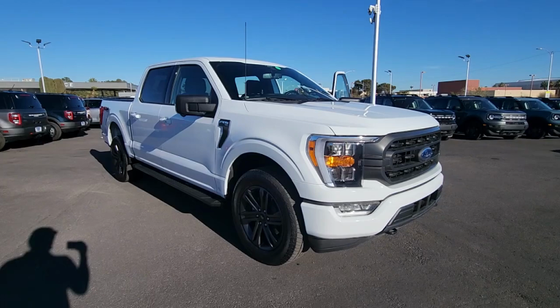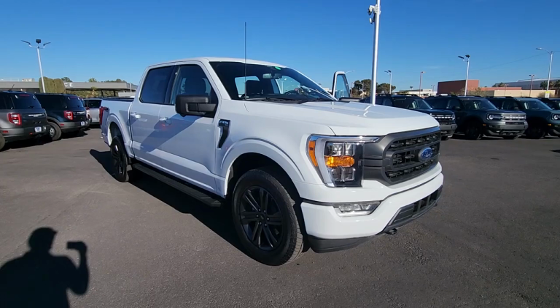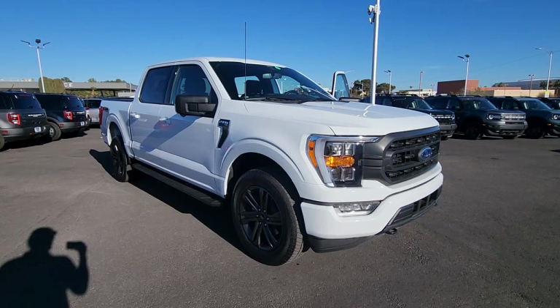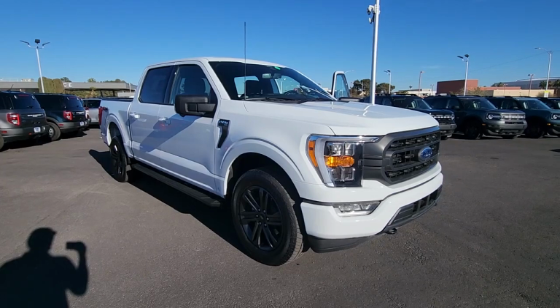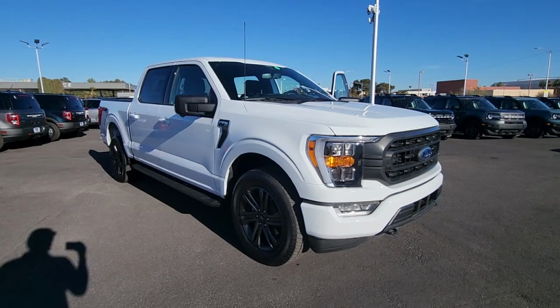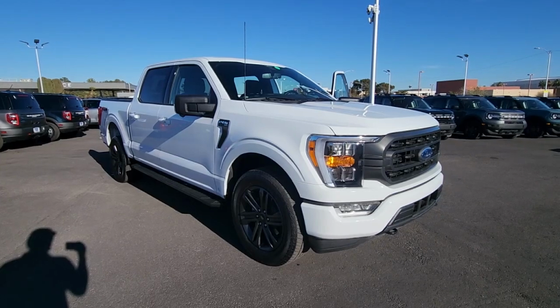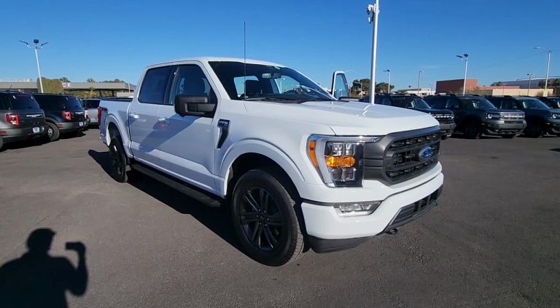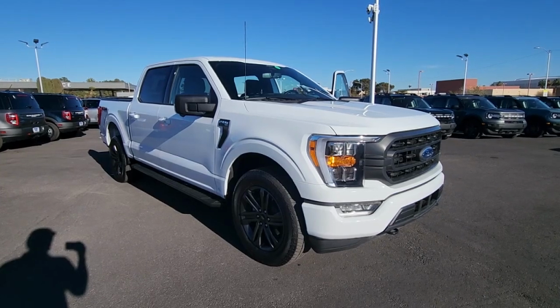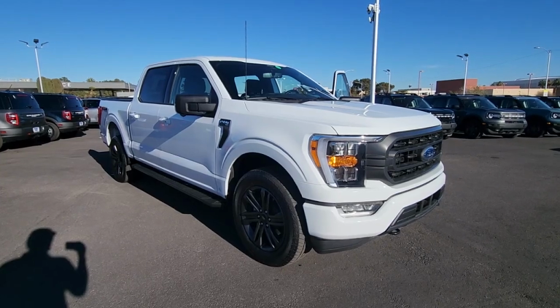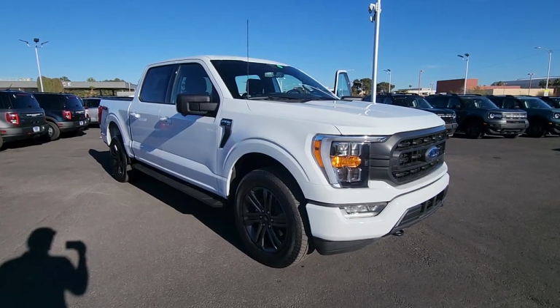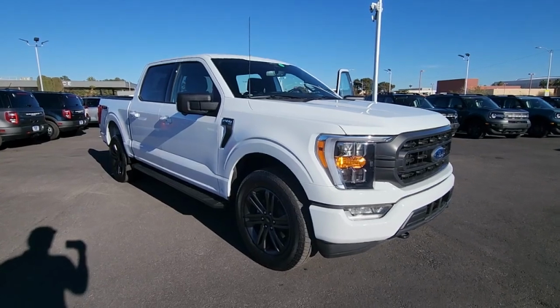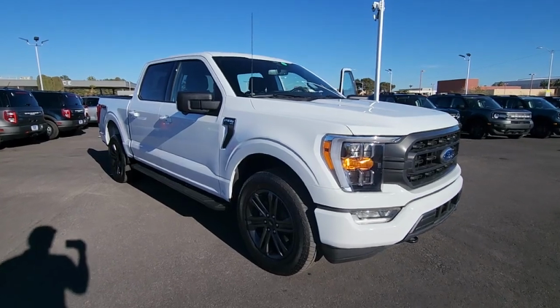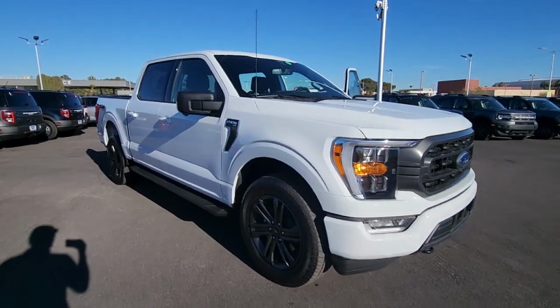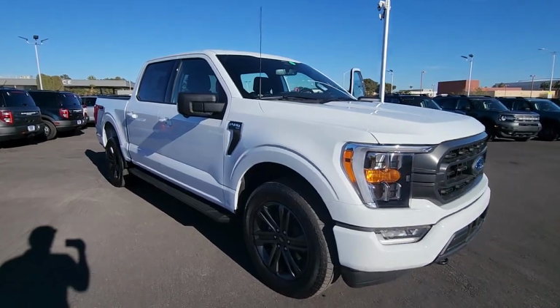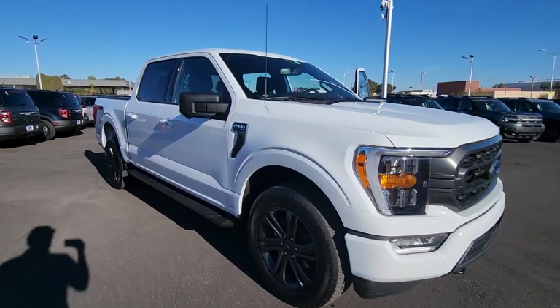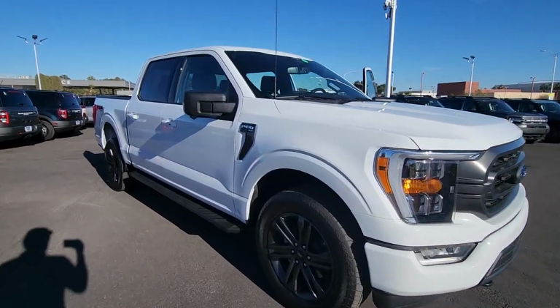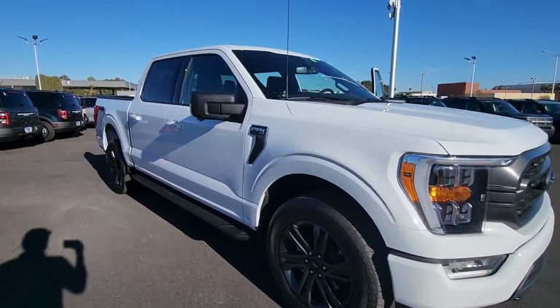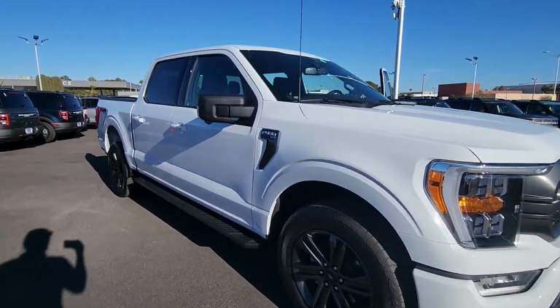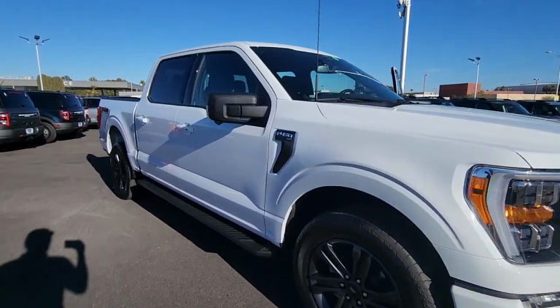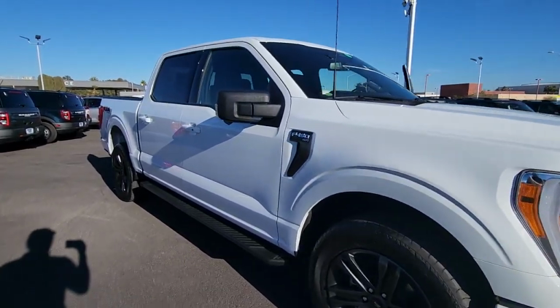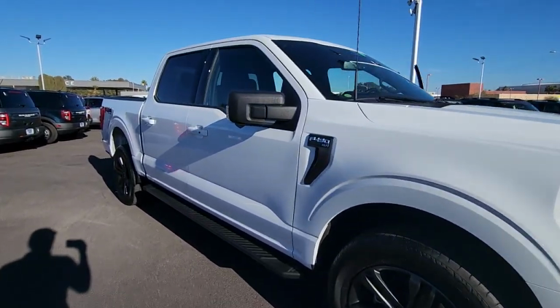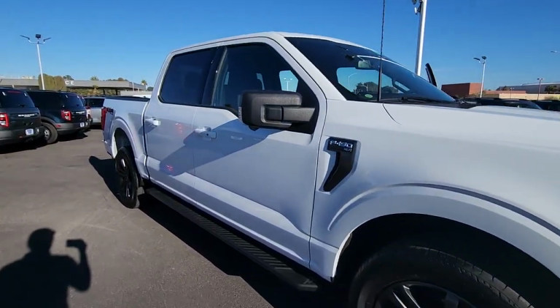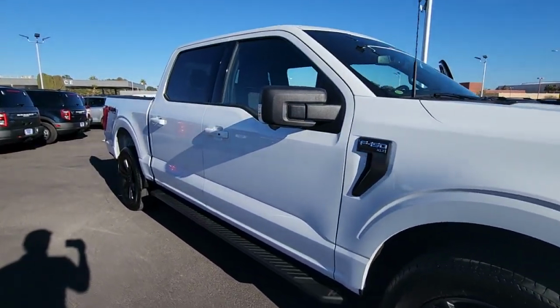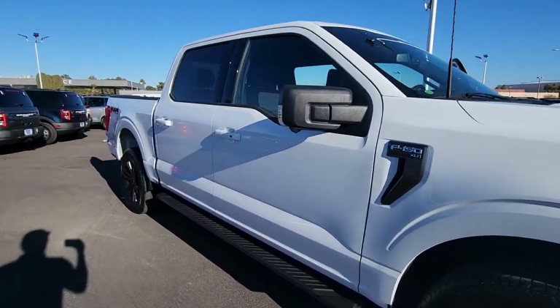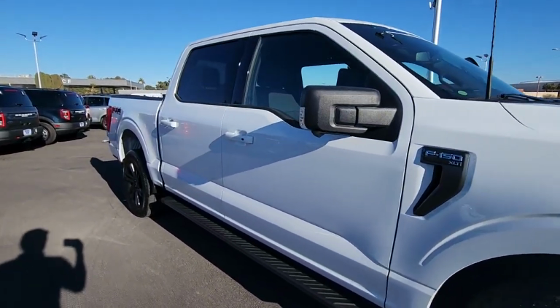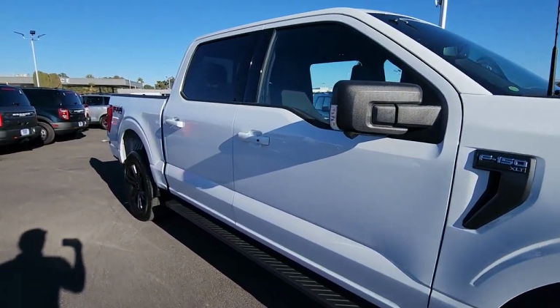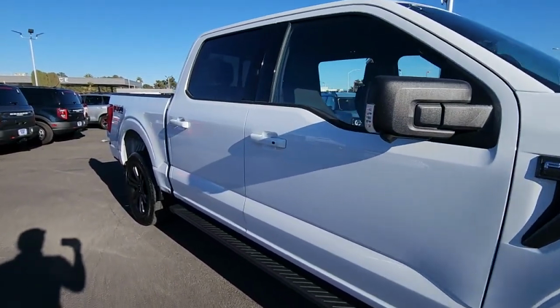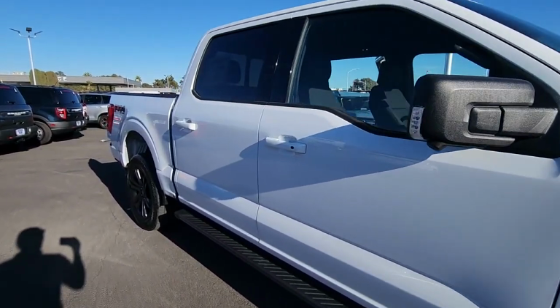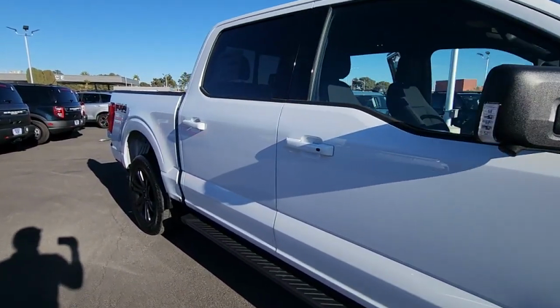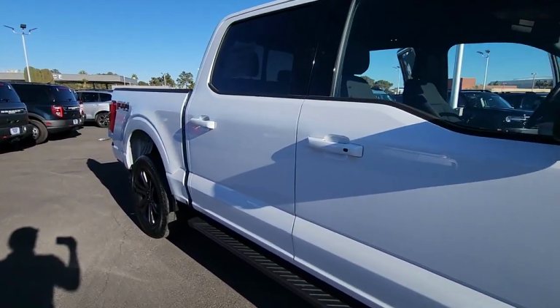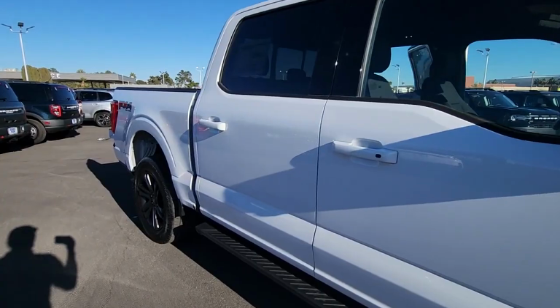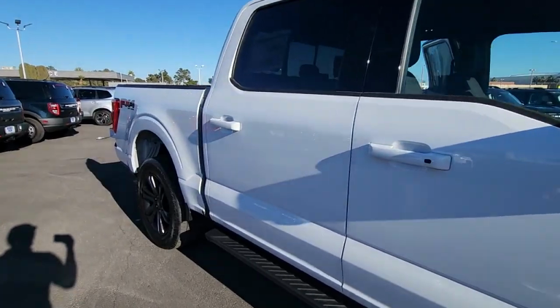Looking for your dream car? It could be the 2022 Ford F-150.